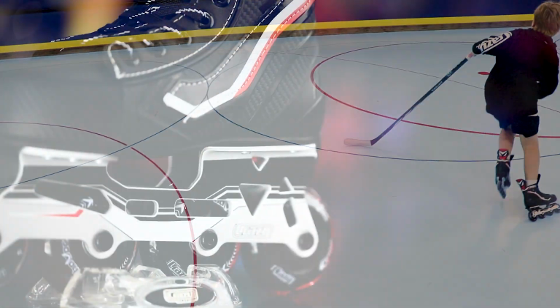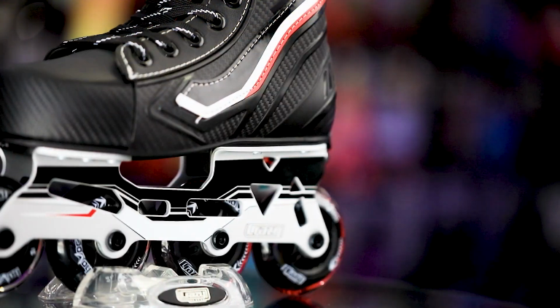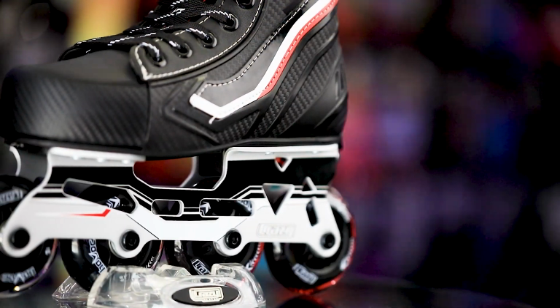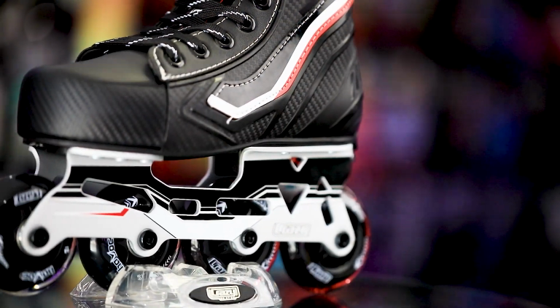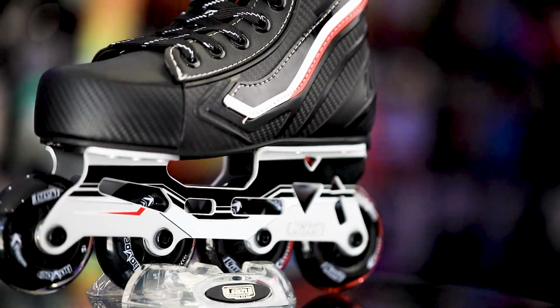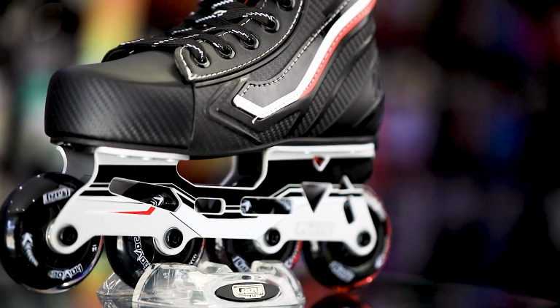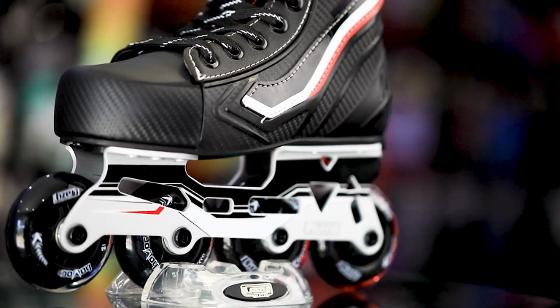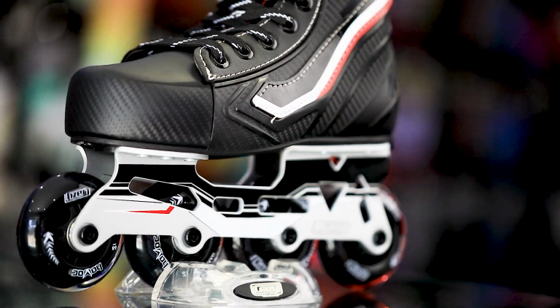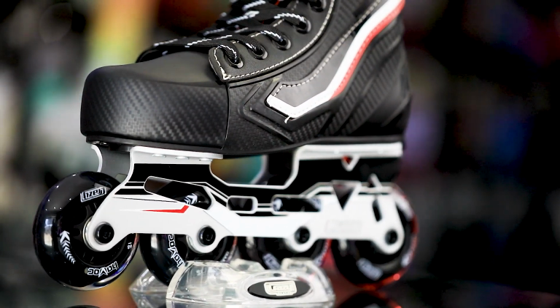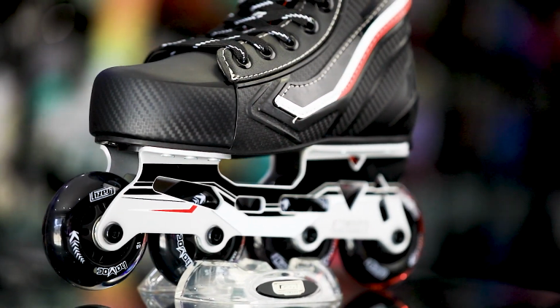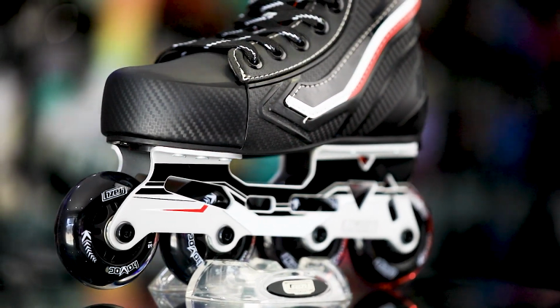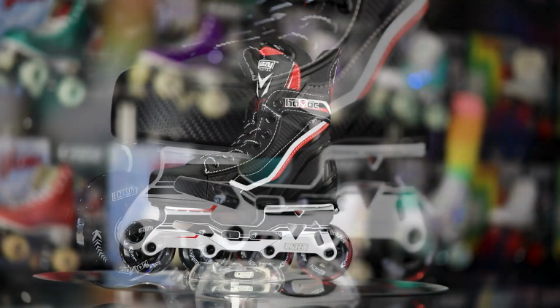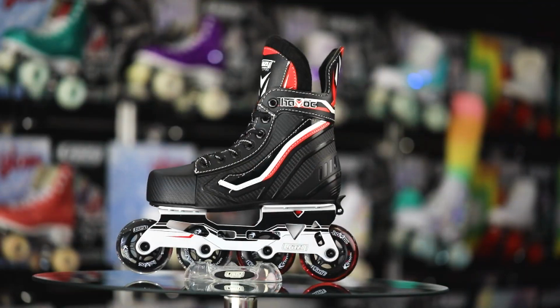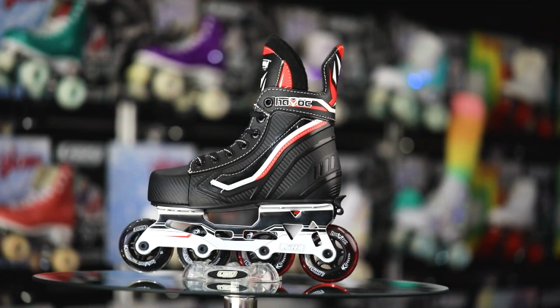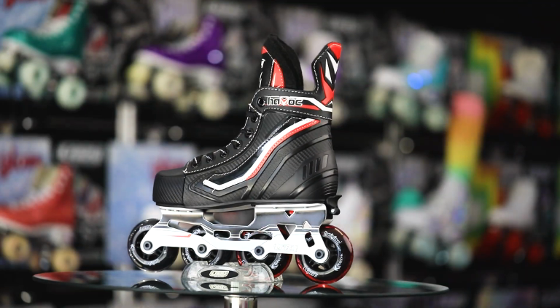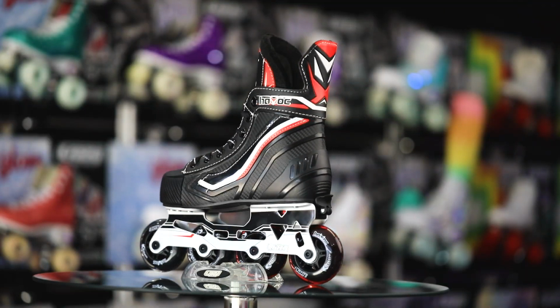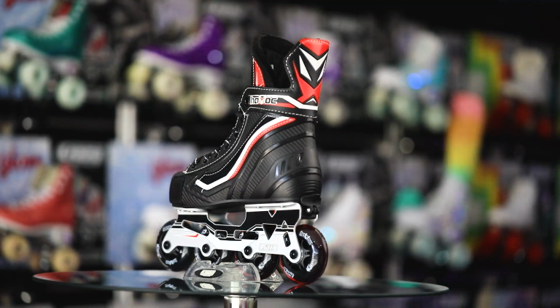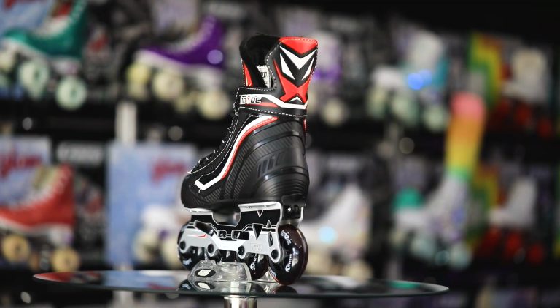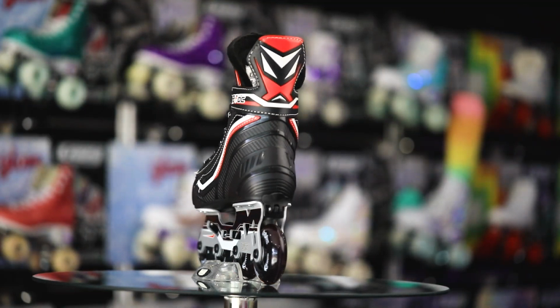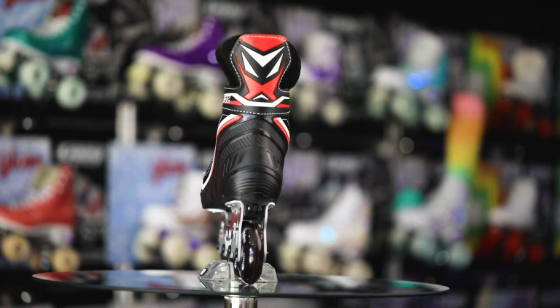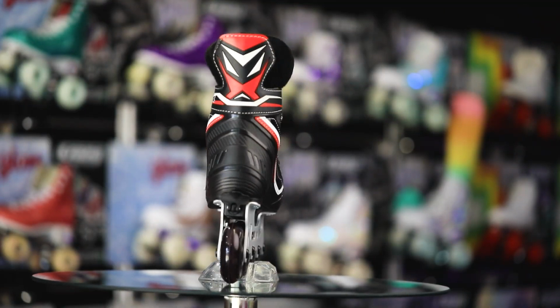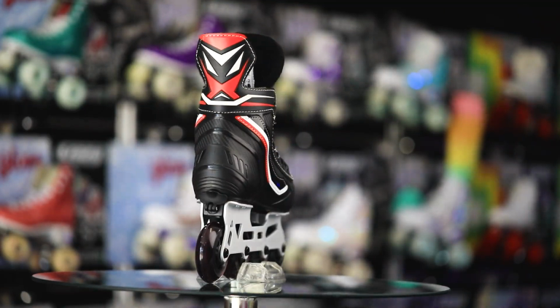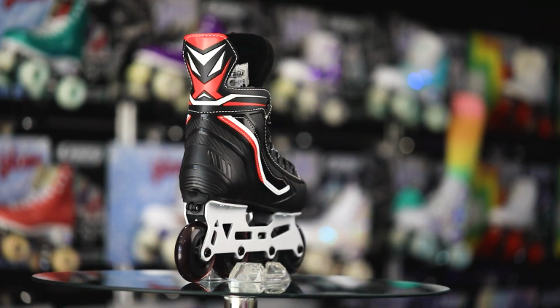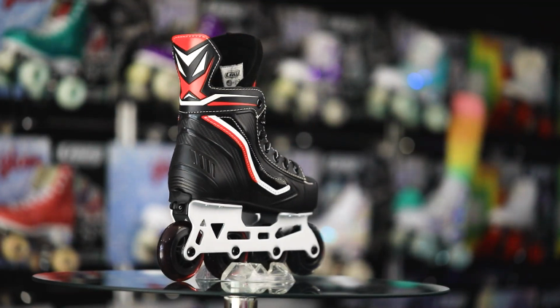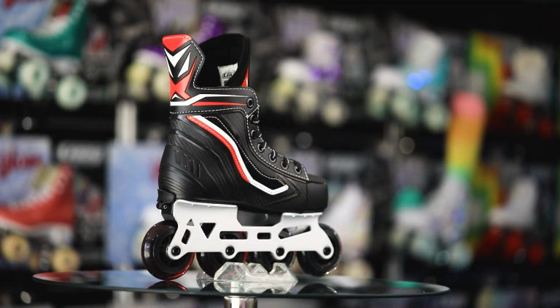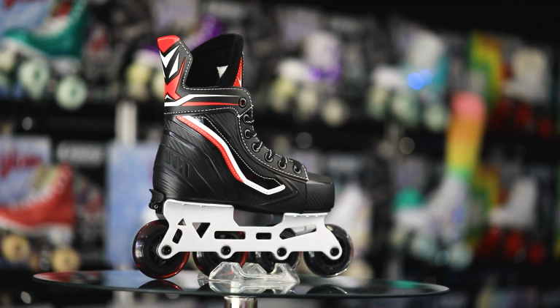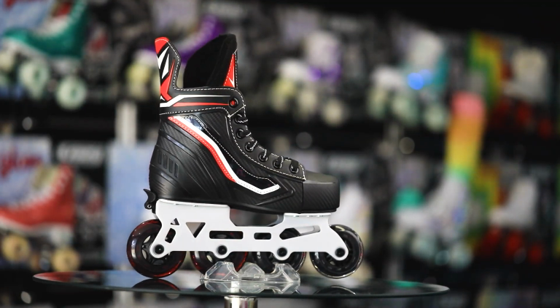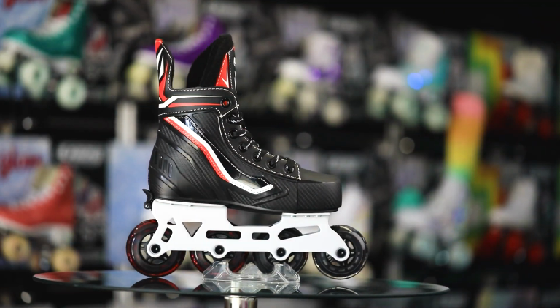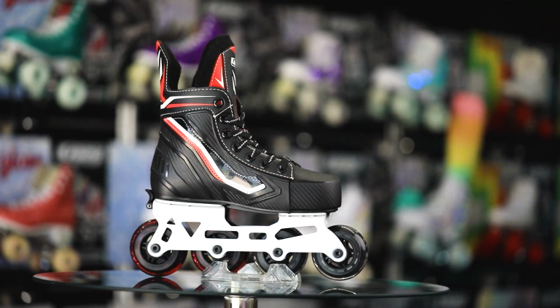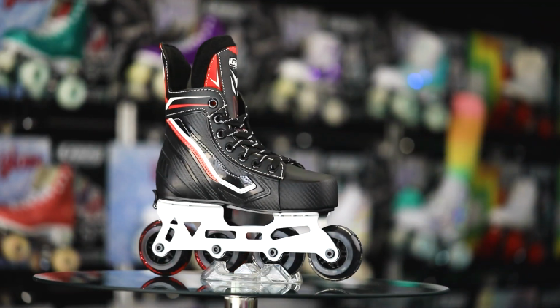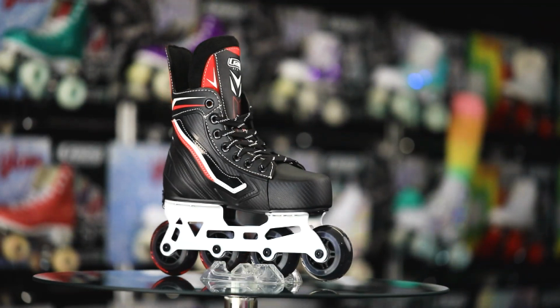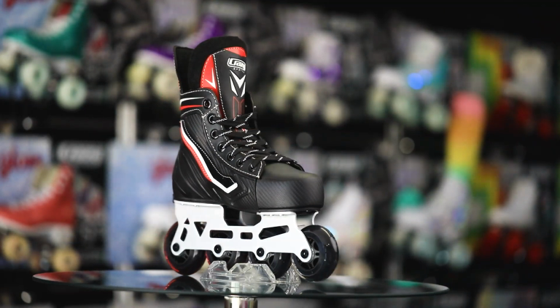Unbeatable features at an unbeatable price — The Havoc is for you. You can find it now on crazyskates.com or any of our fantastic retailers.